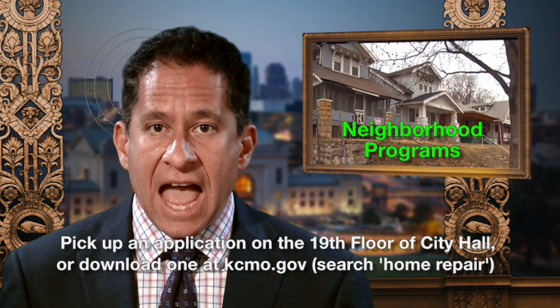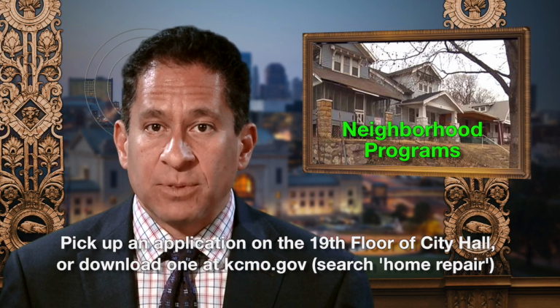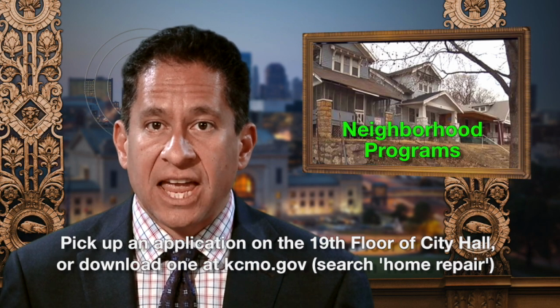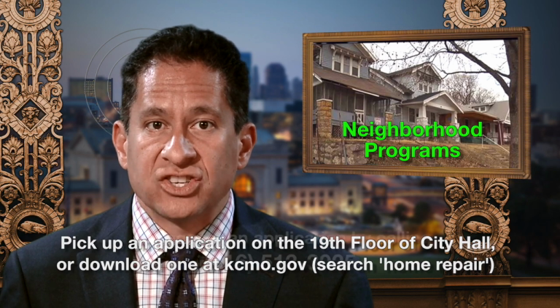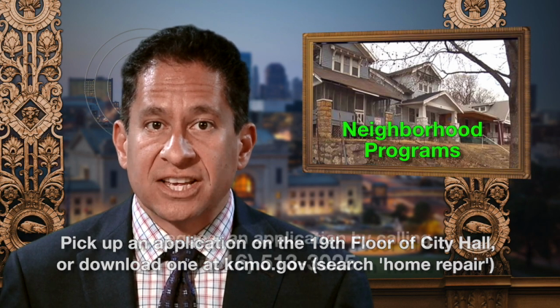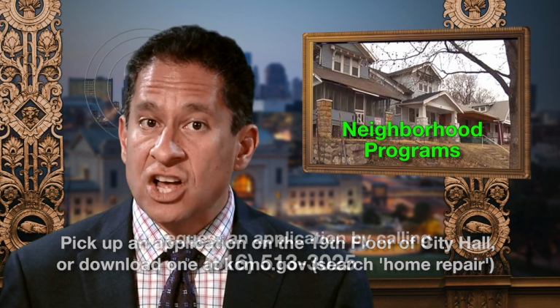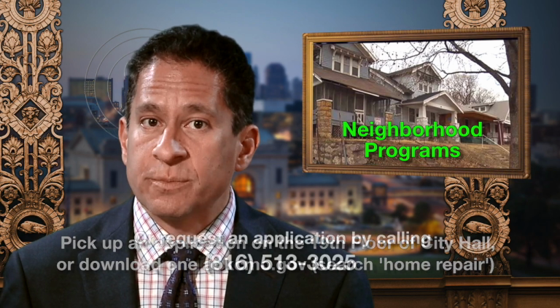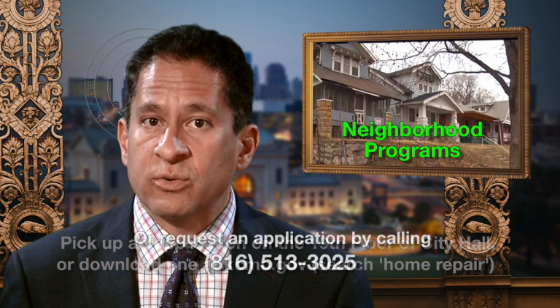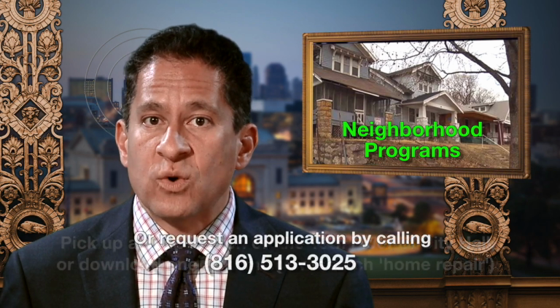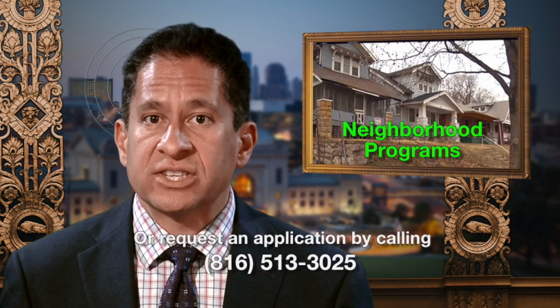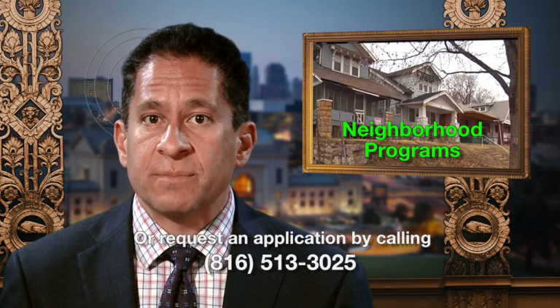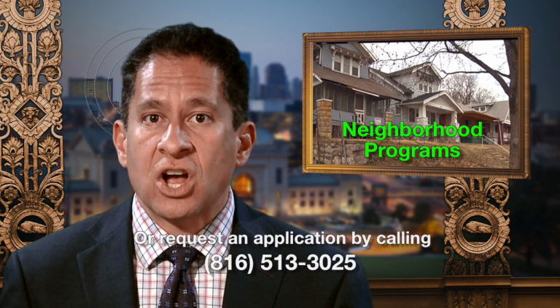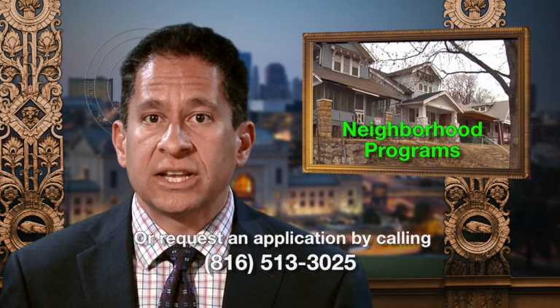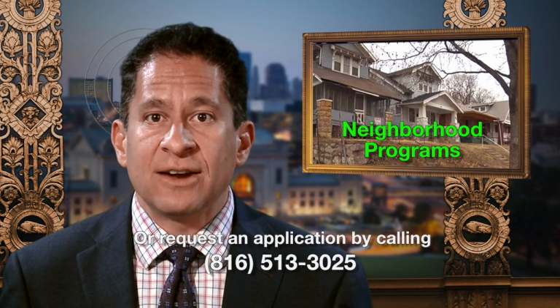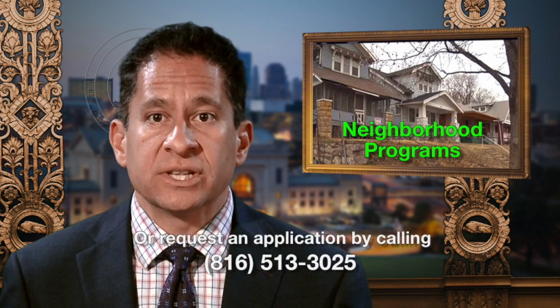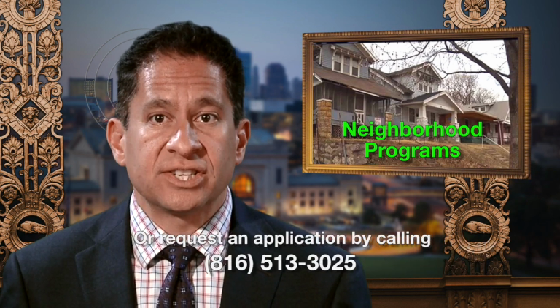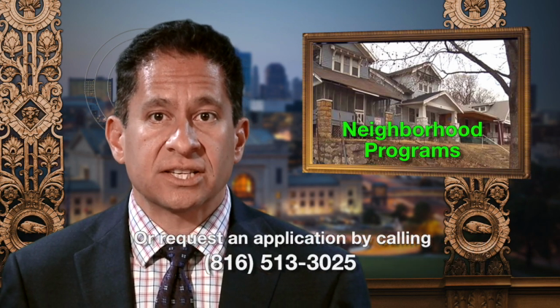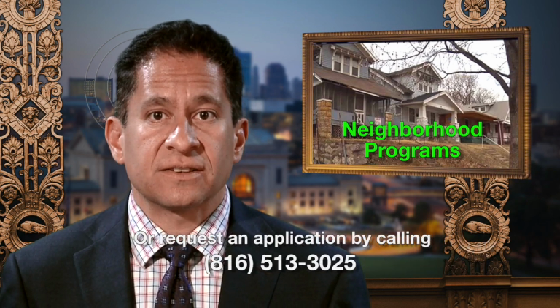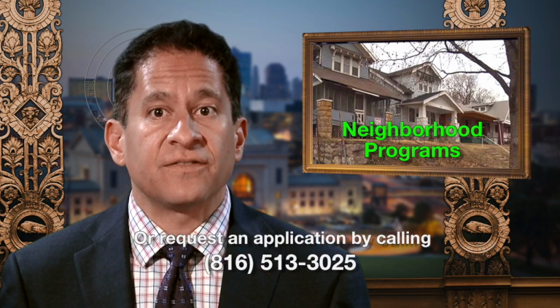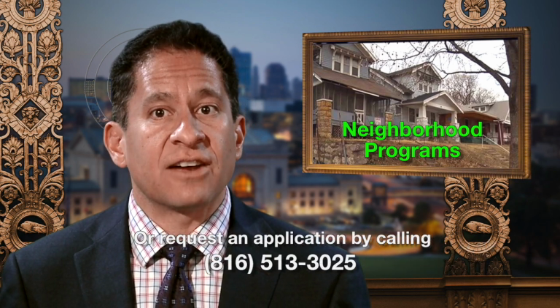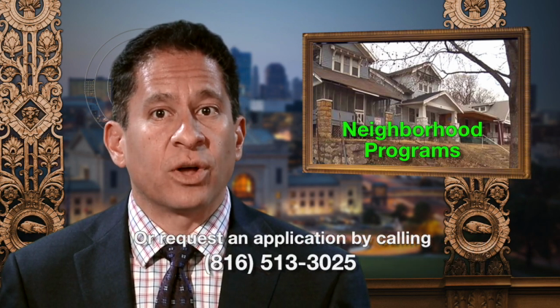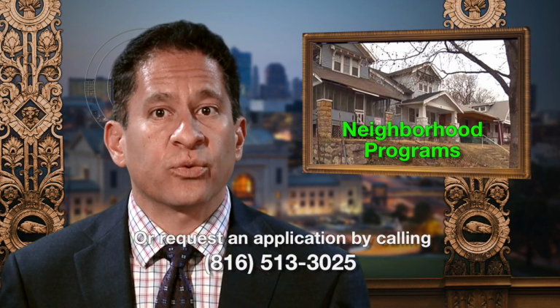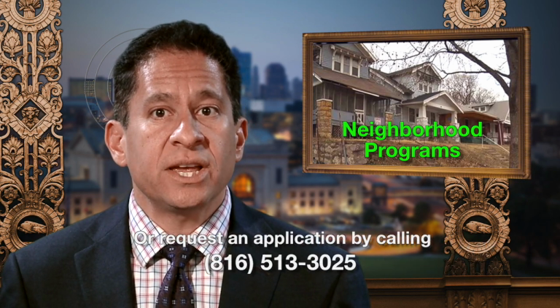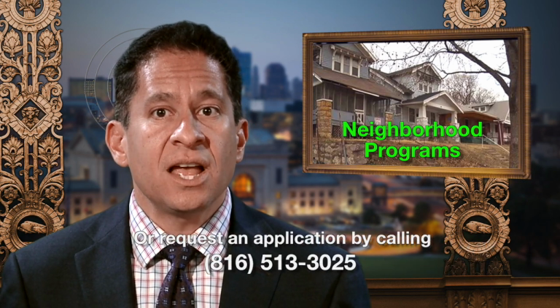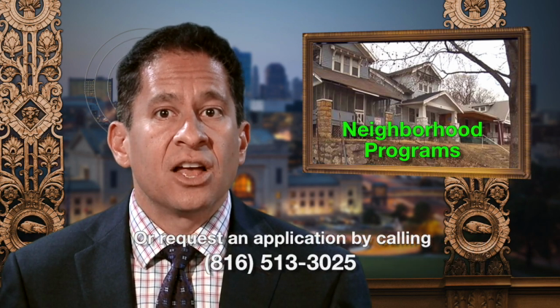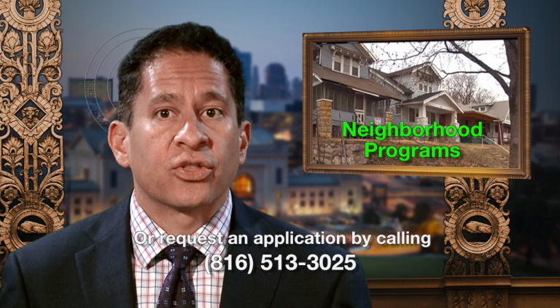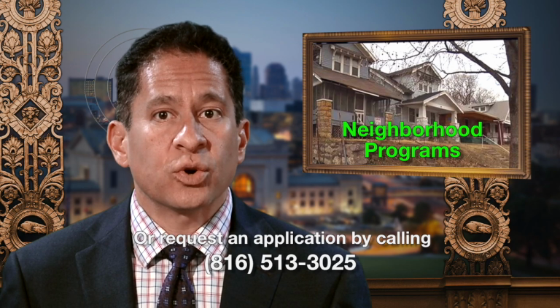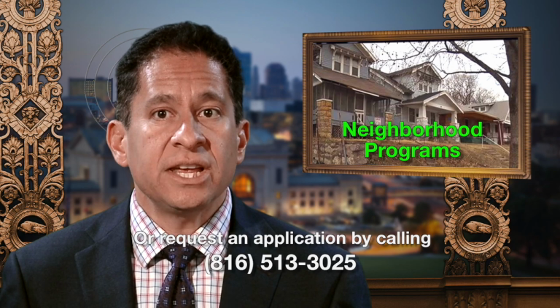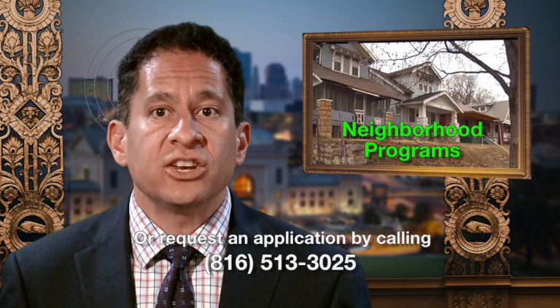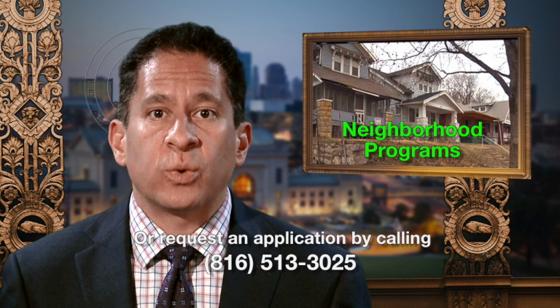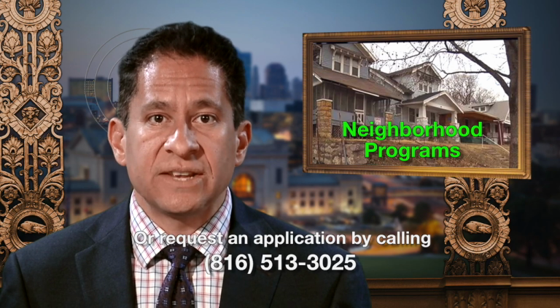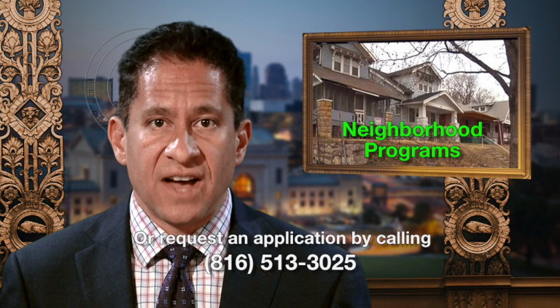Applications can also be requested by calling 816-513-3025.